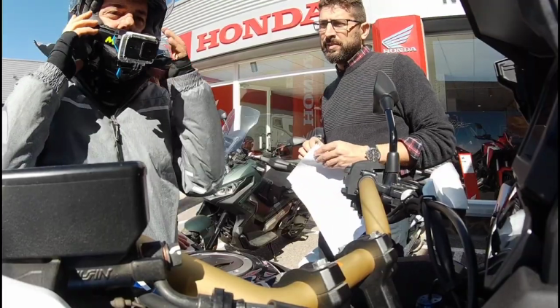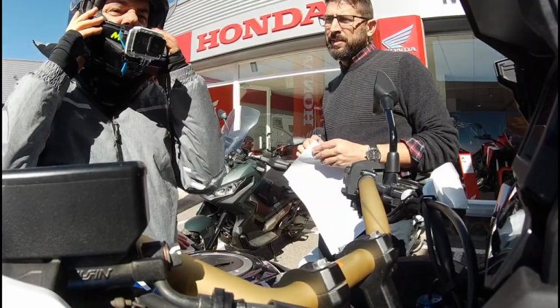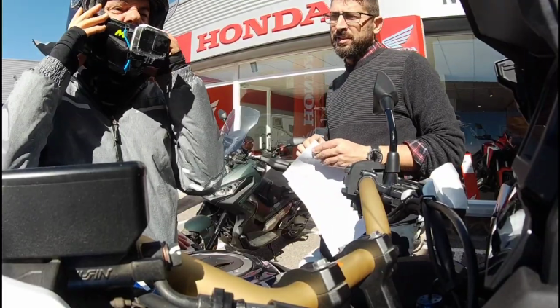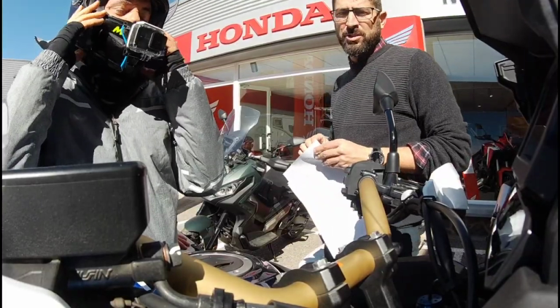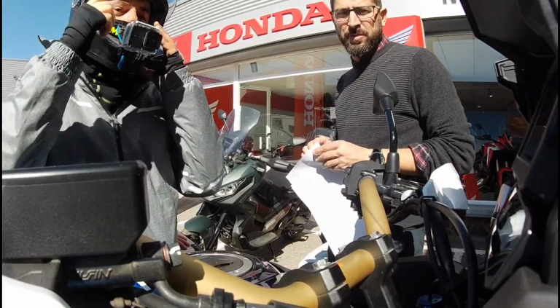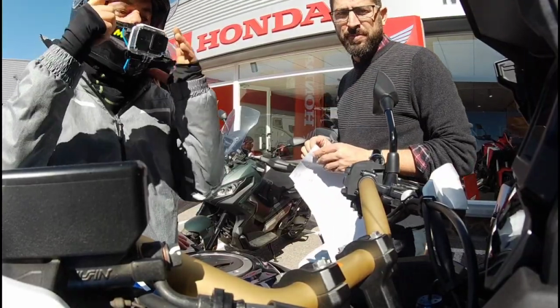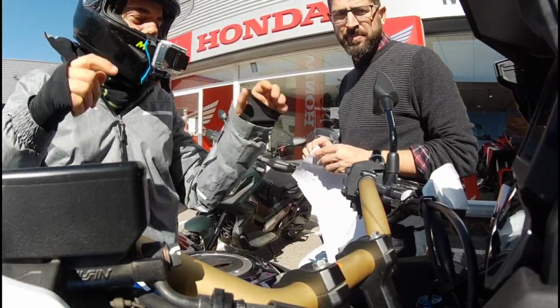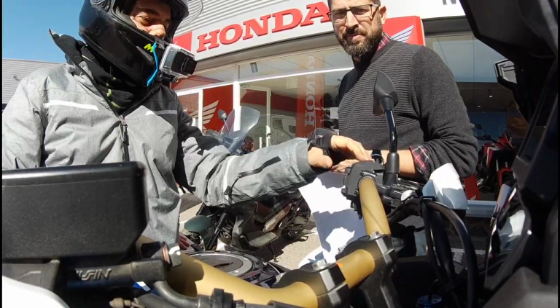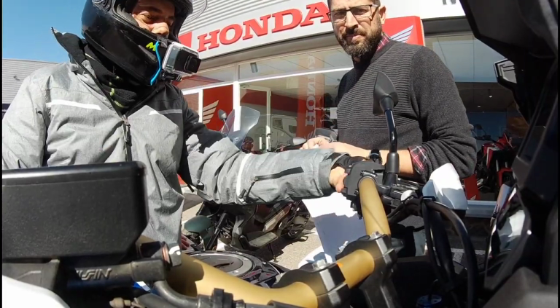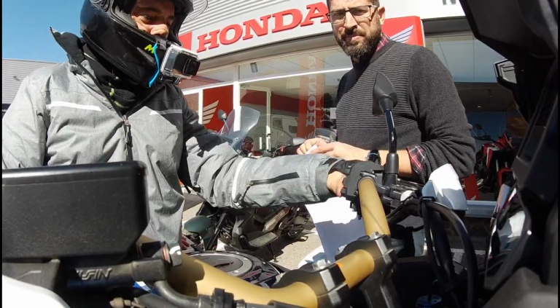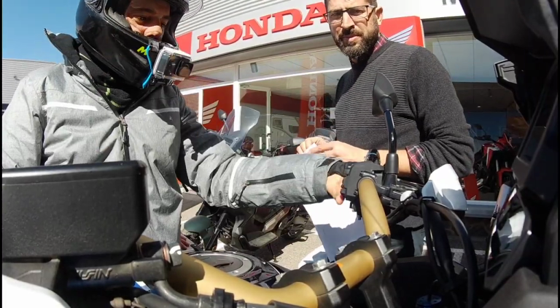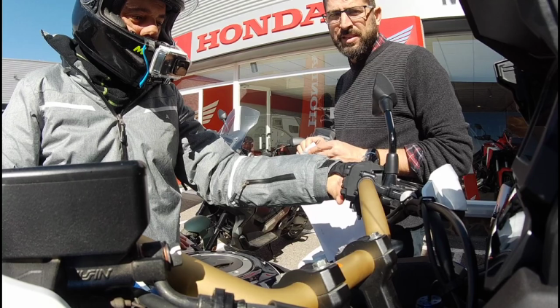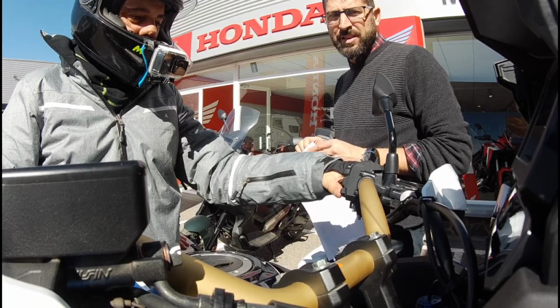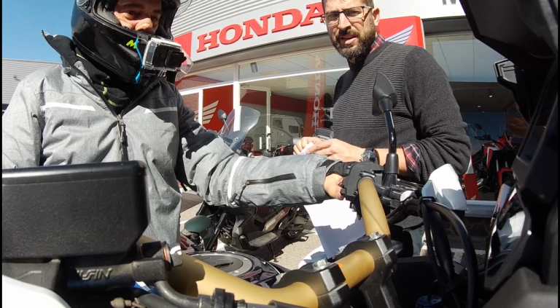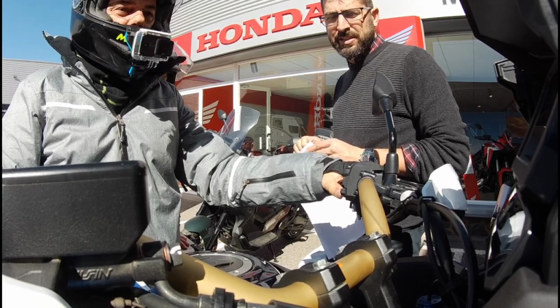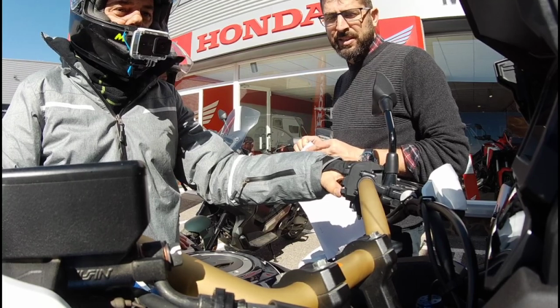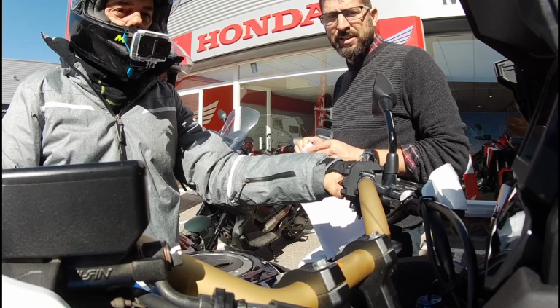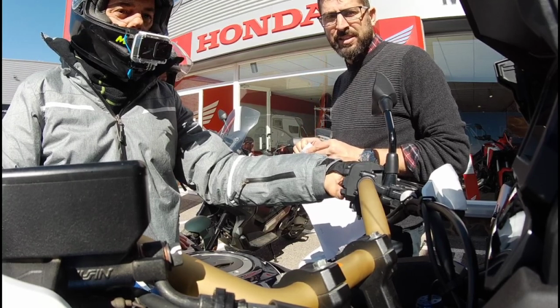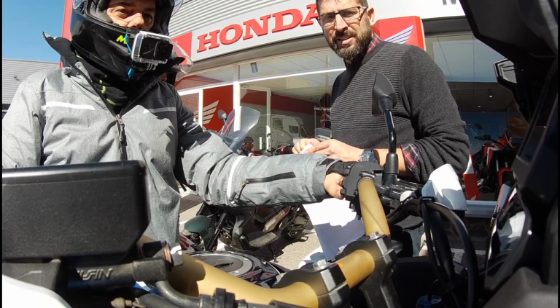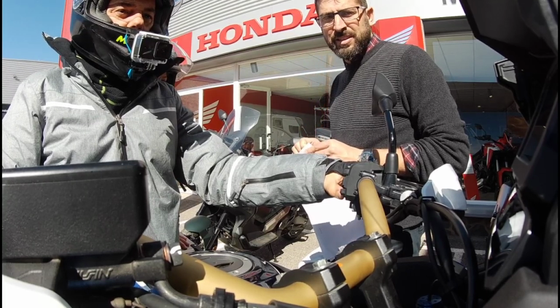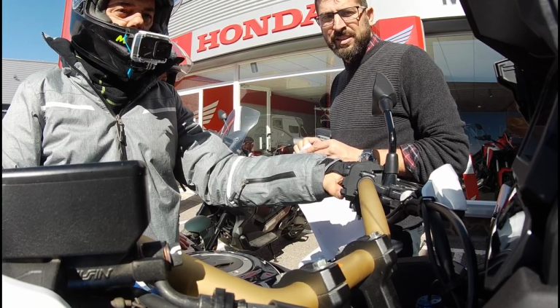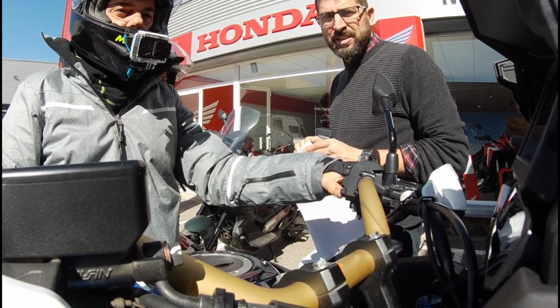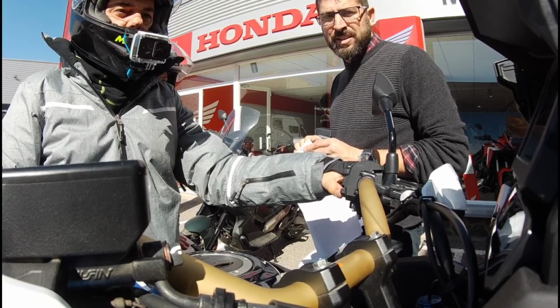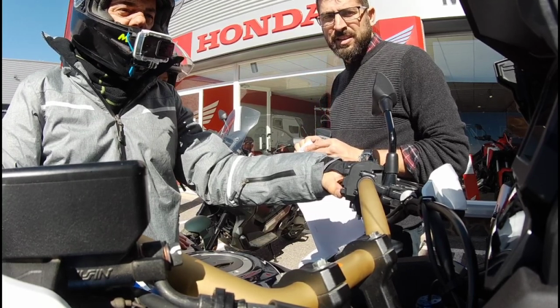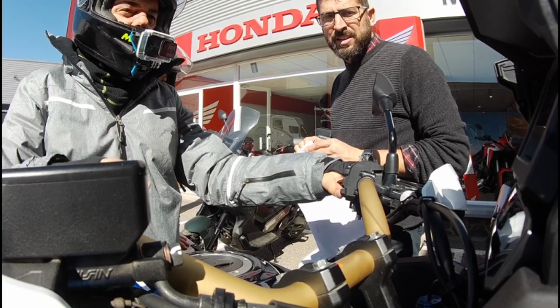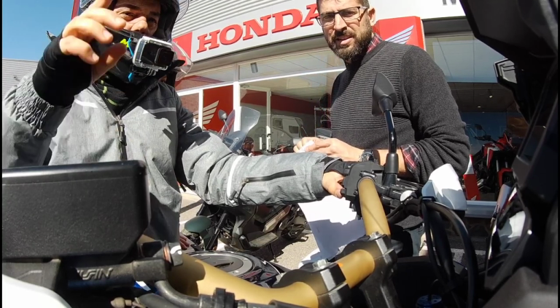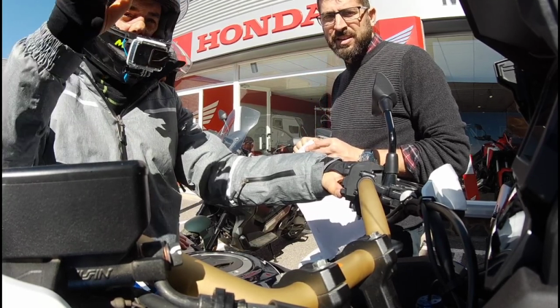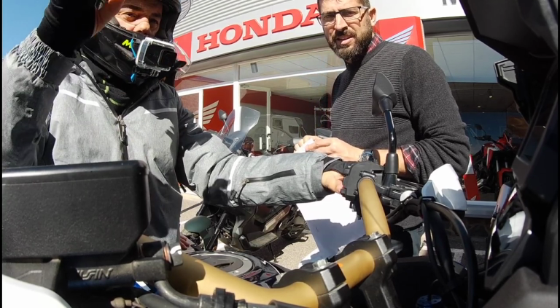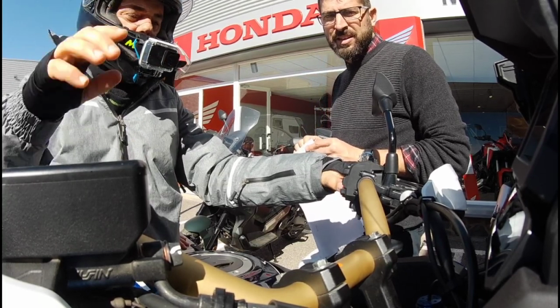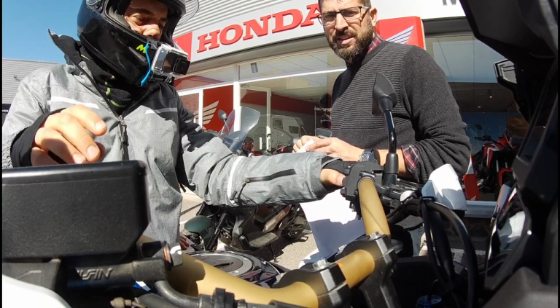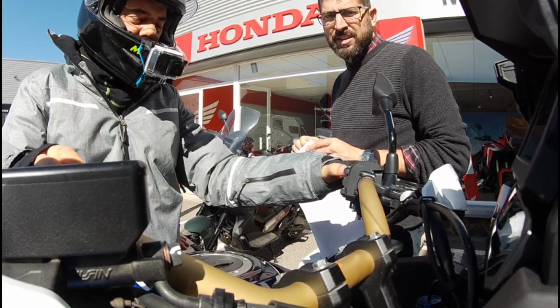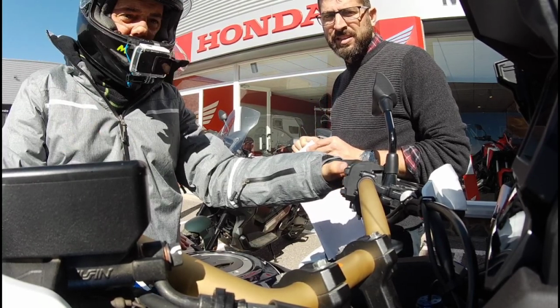Well, let's go. 'Discover the adventure,' Honda tells us, with this Africa Twin 1100 Adventure.